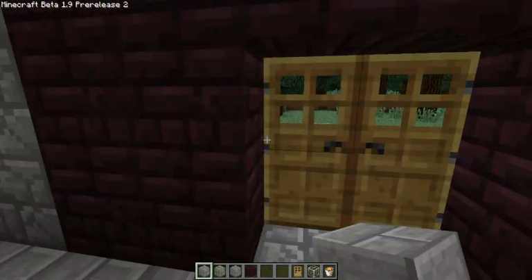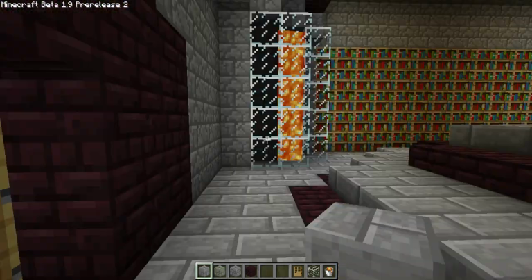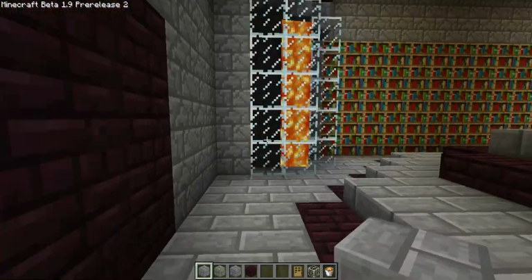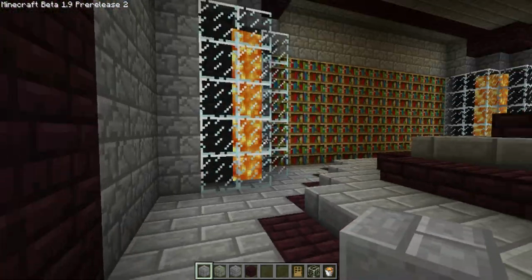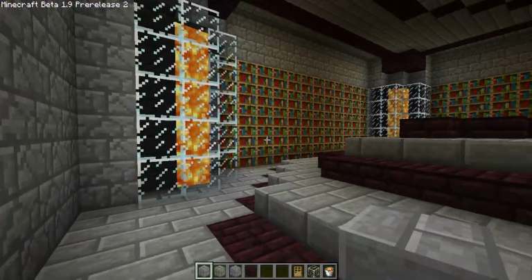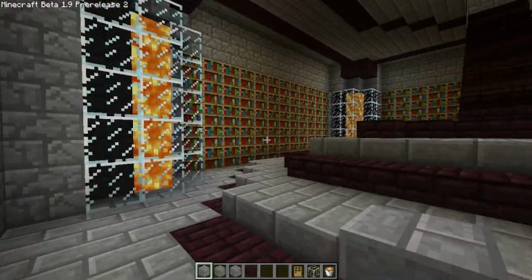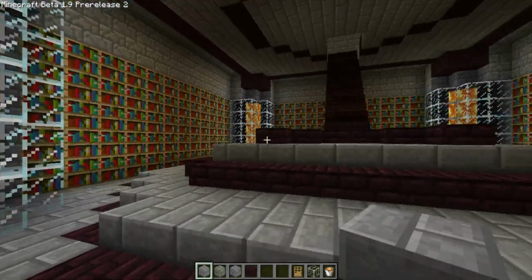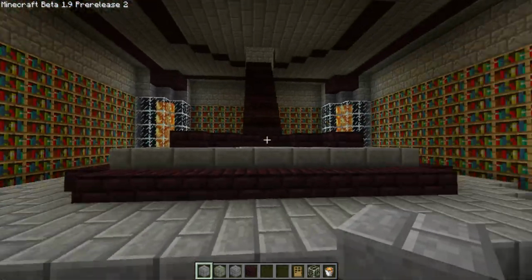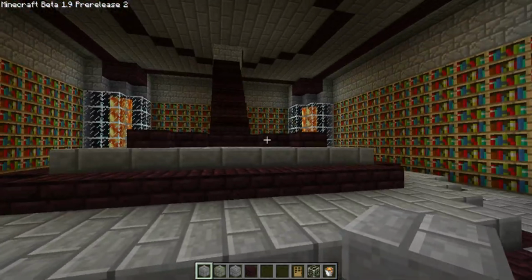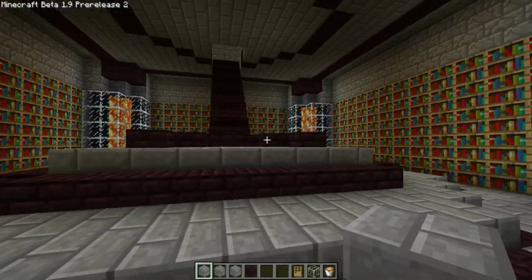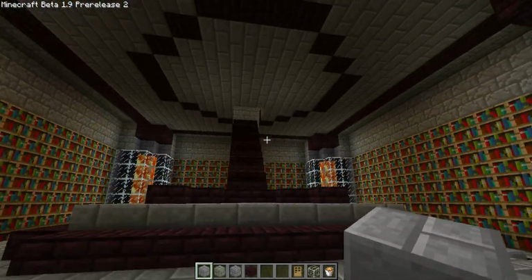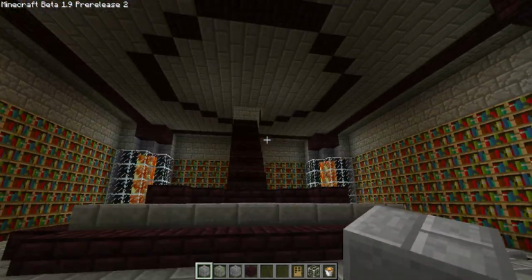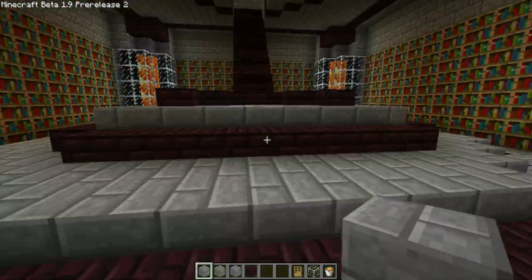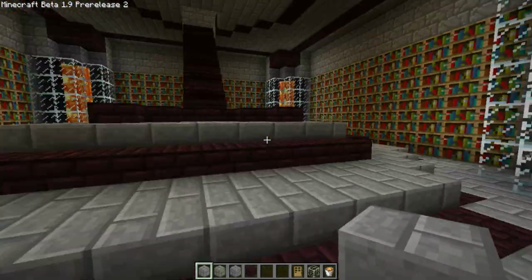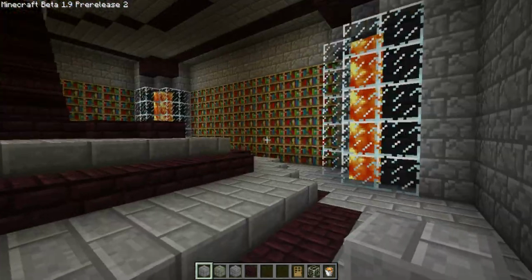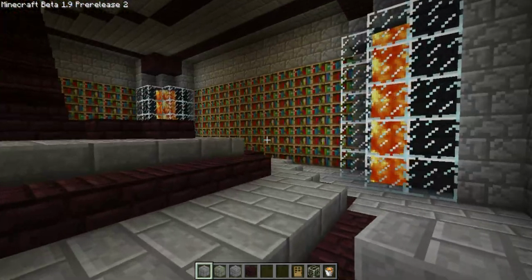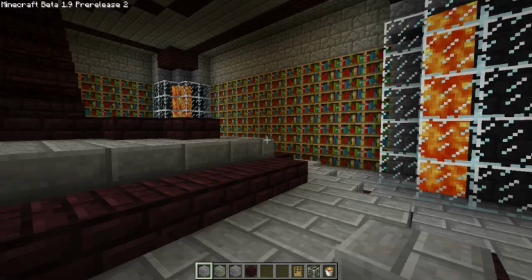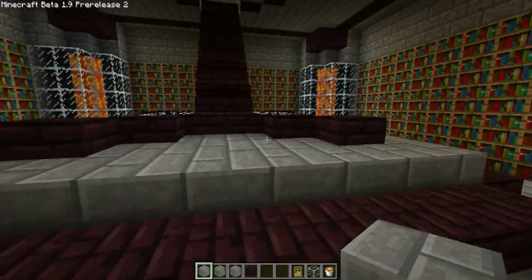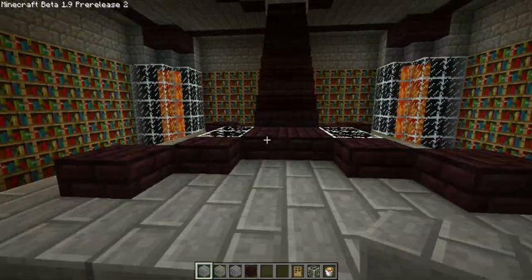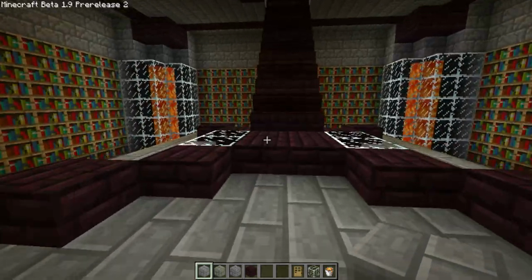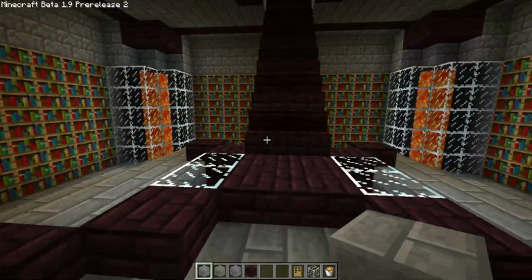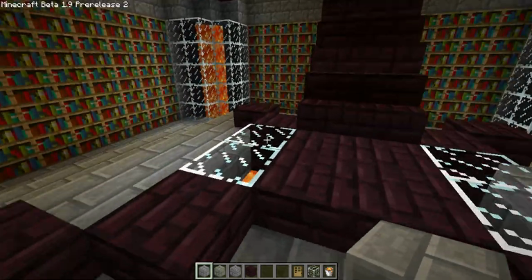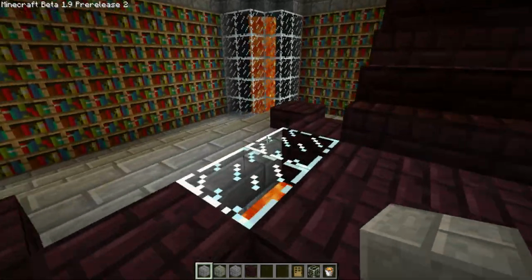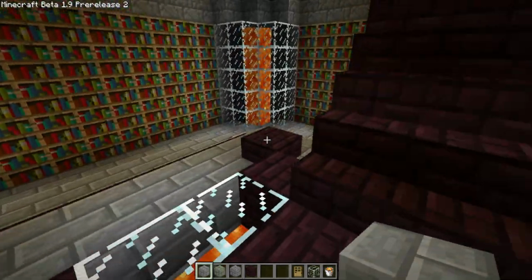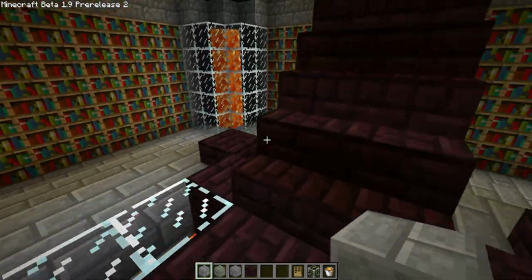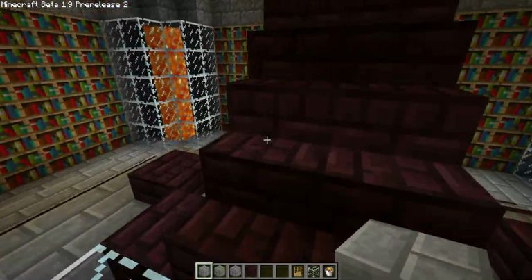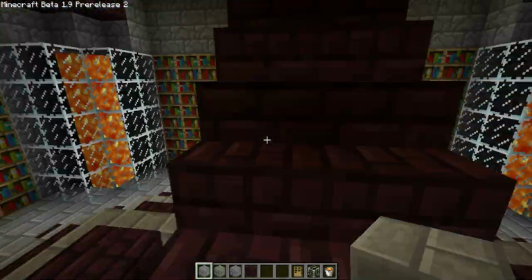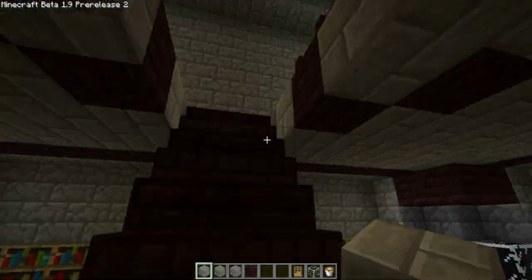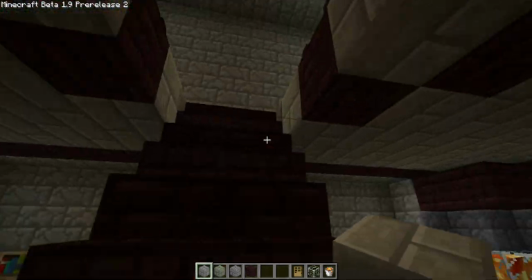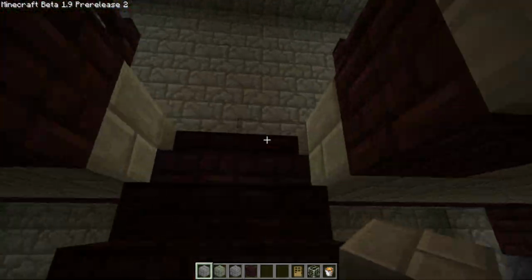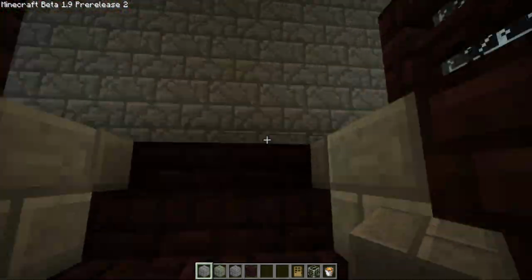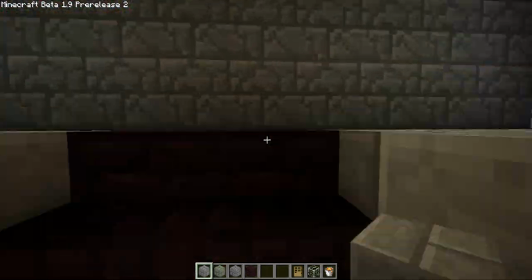First off we have the library — it's got all his books and everything in here. And we go up the stairs.